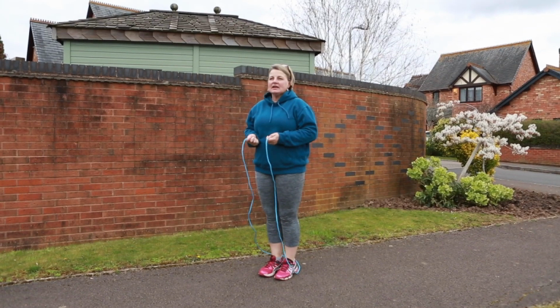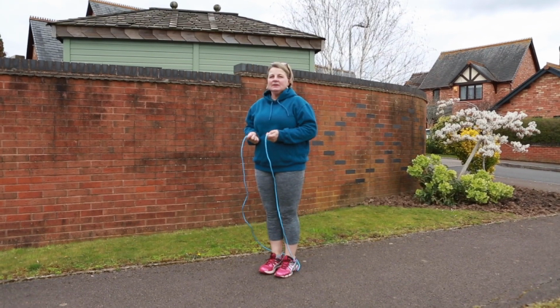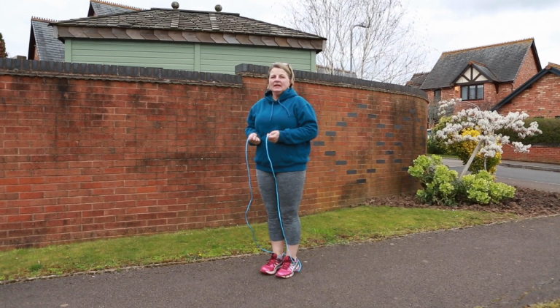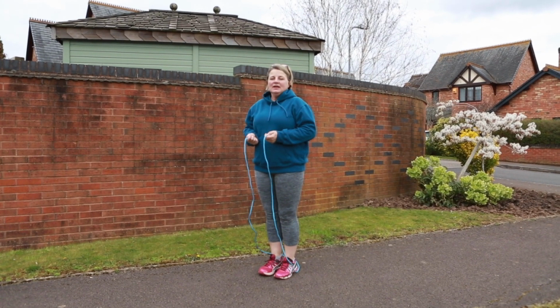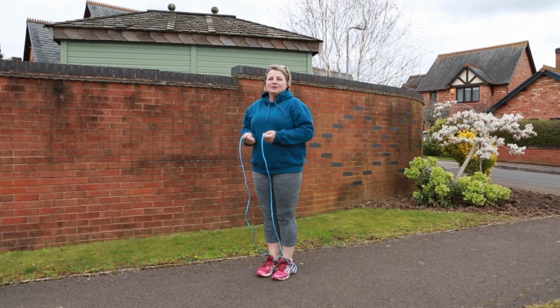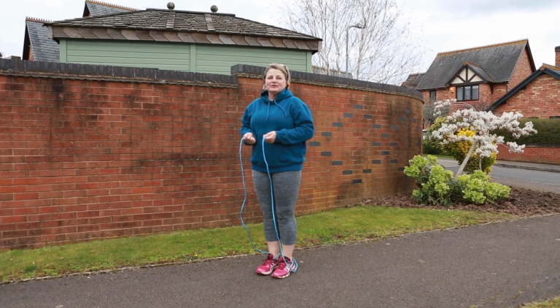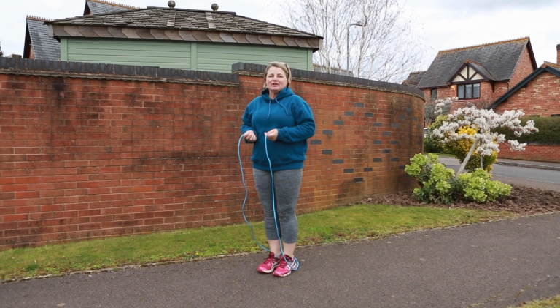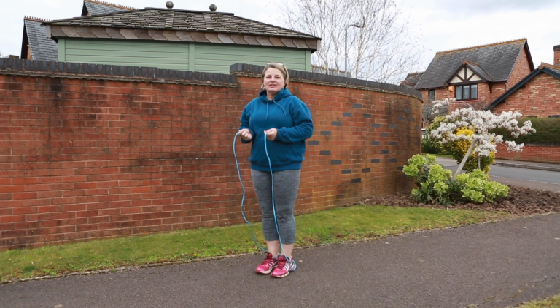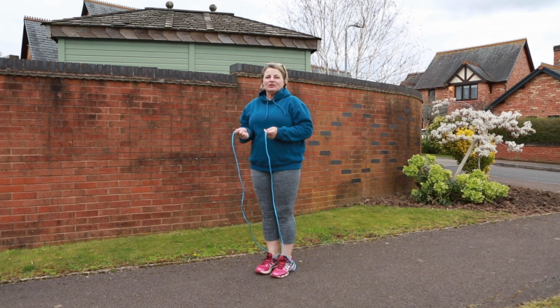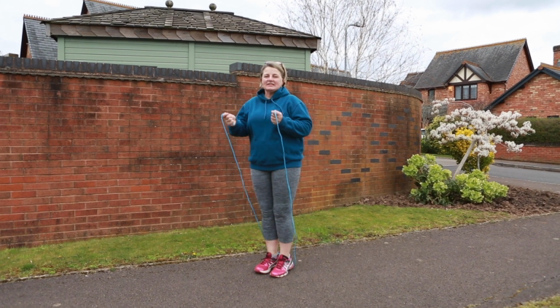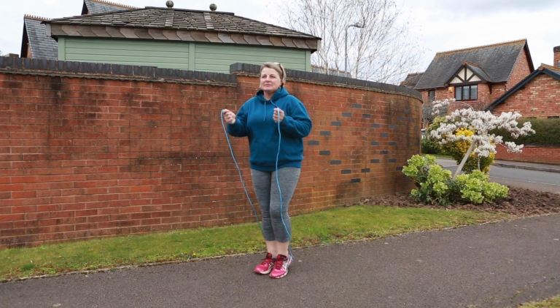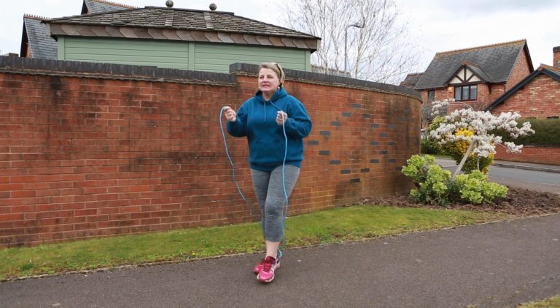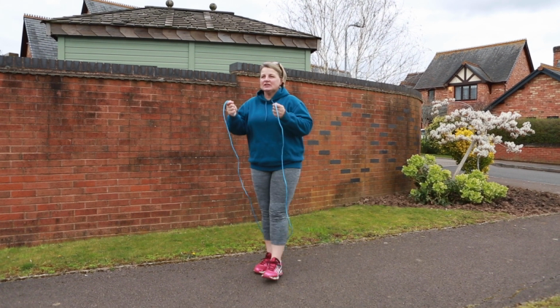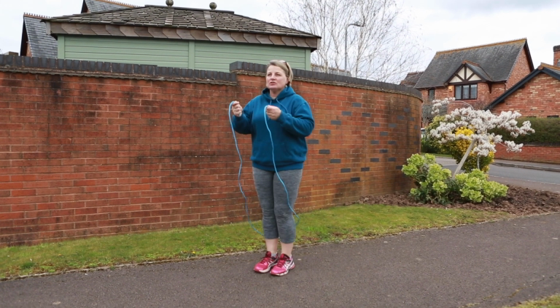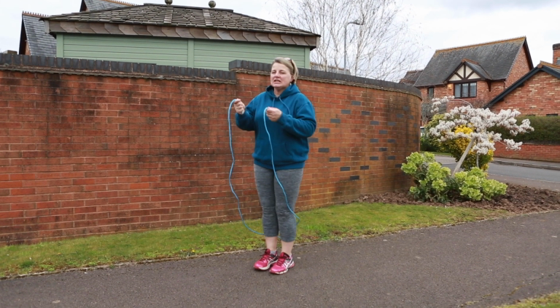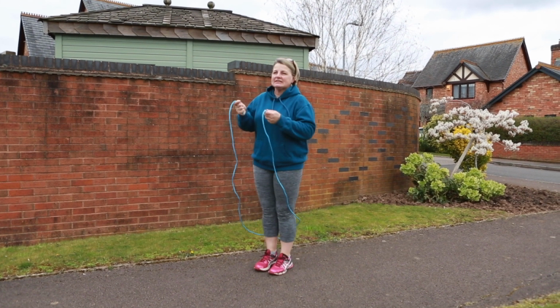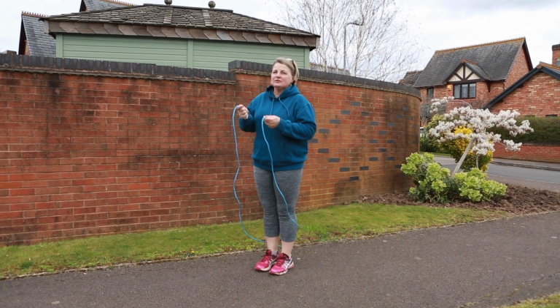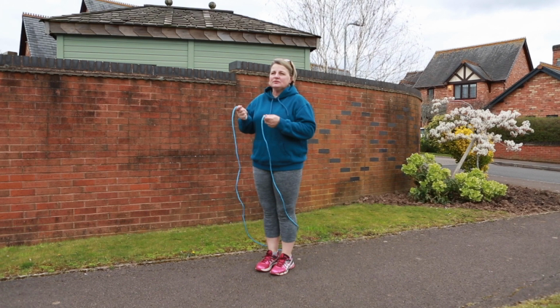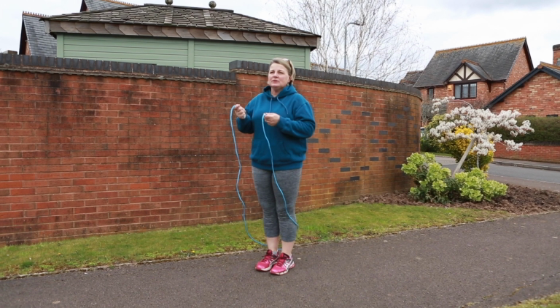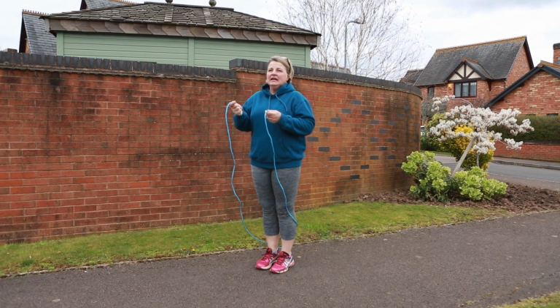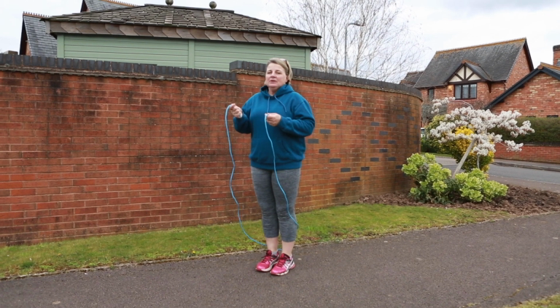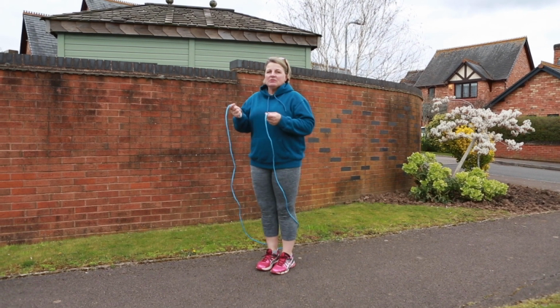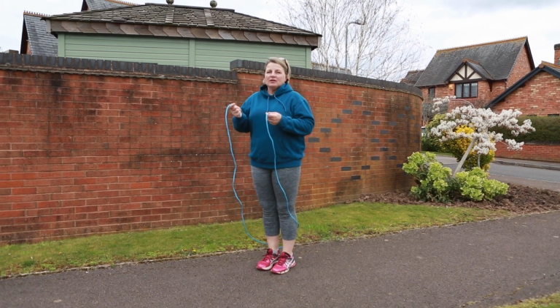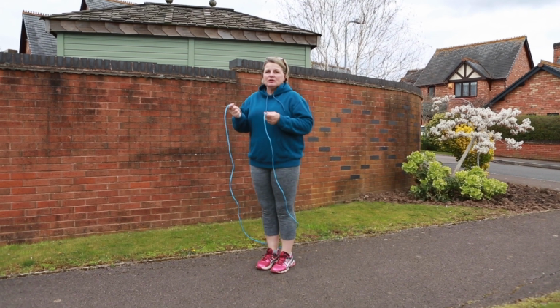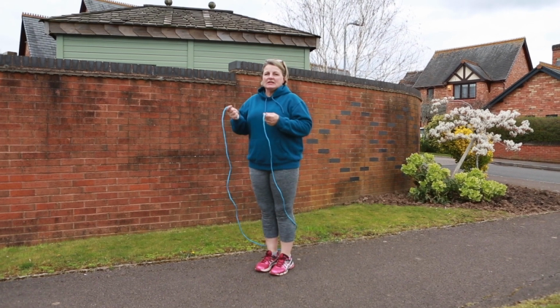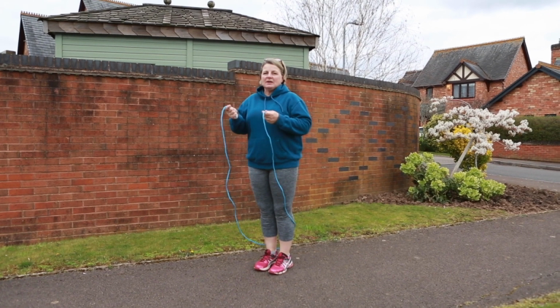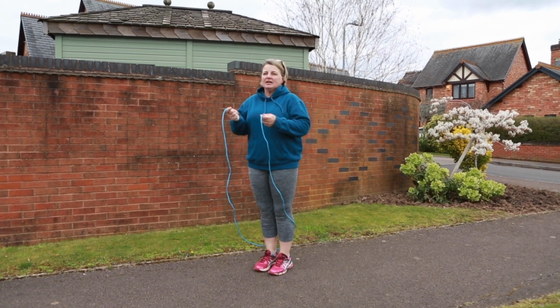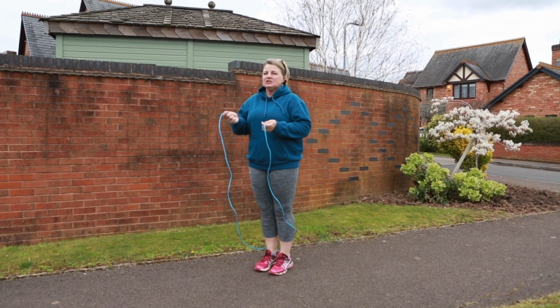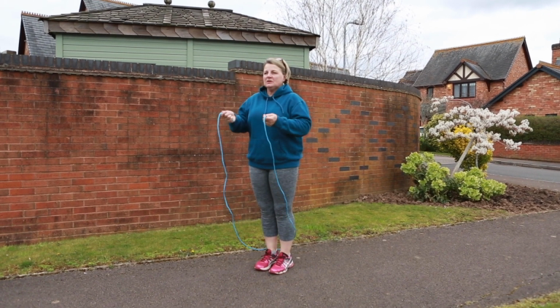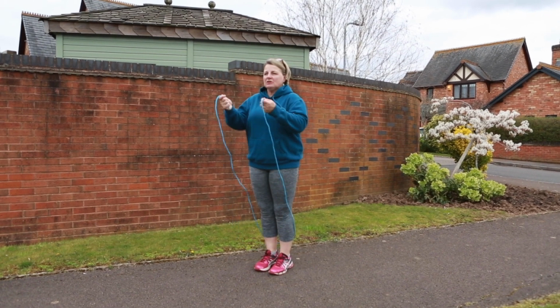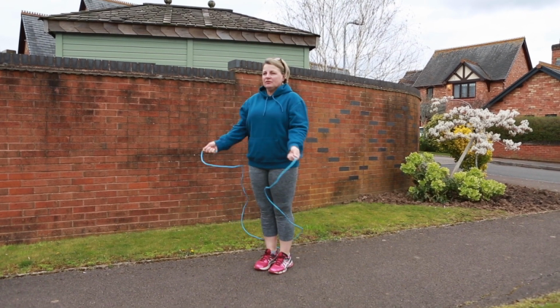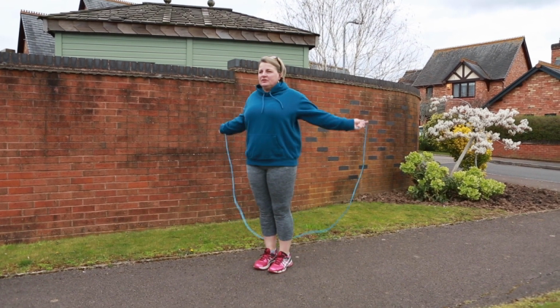This time we're going to try the cross steps. So you cross your legs in front of you with your right foot and then behind you with your right foot.